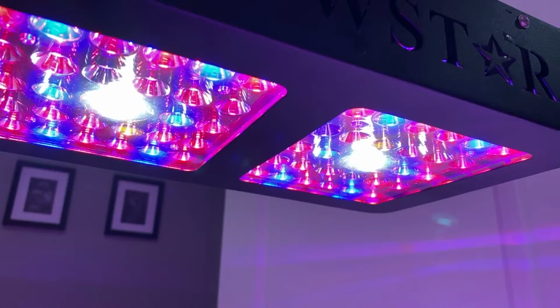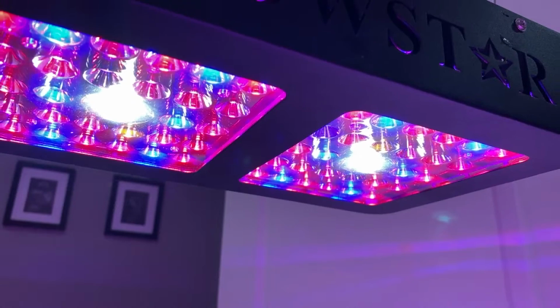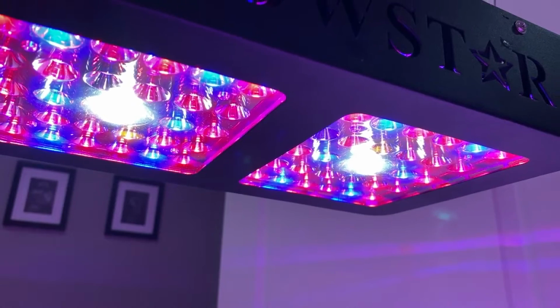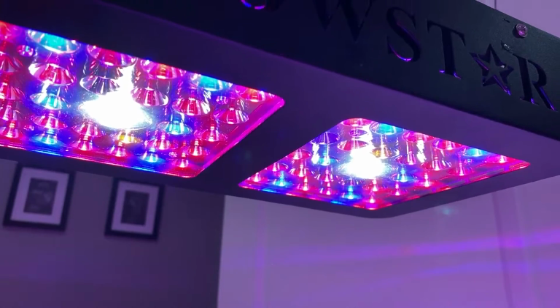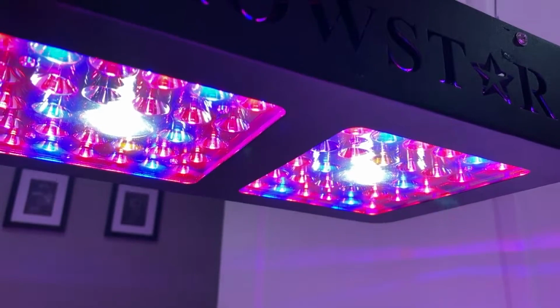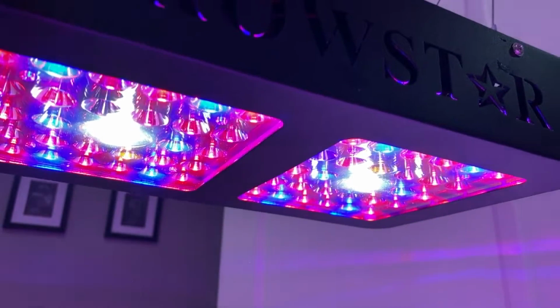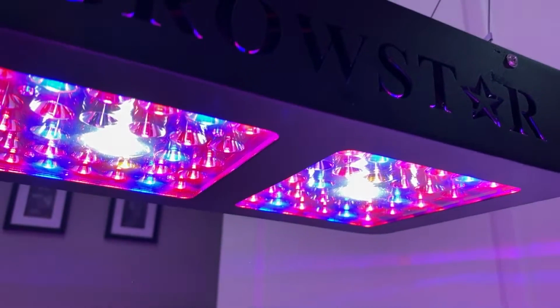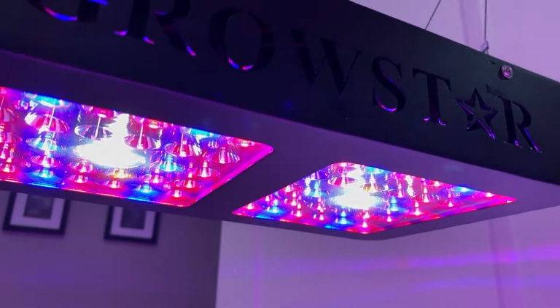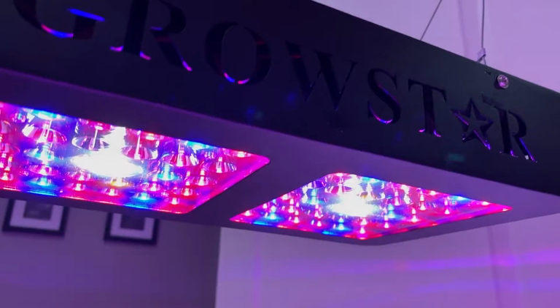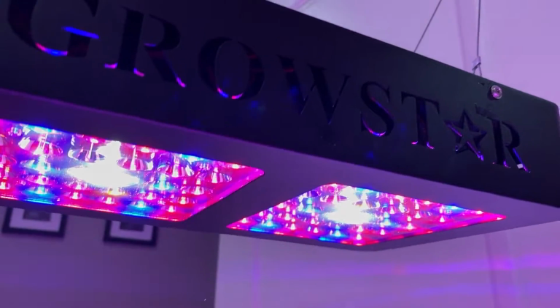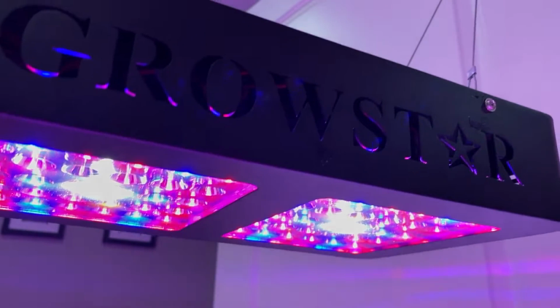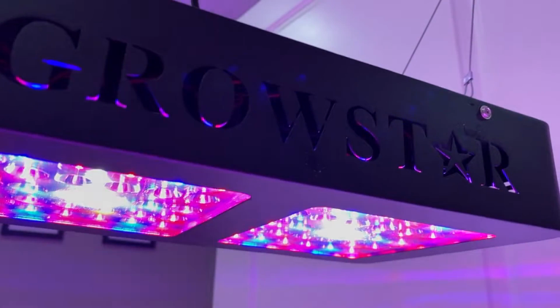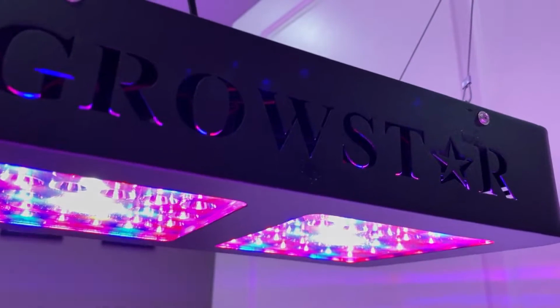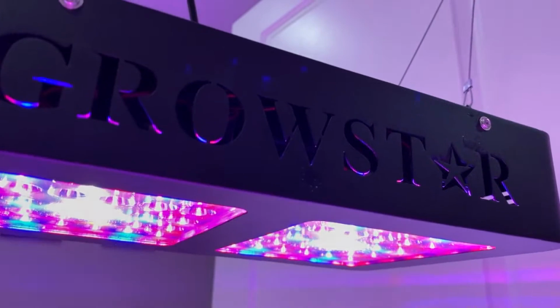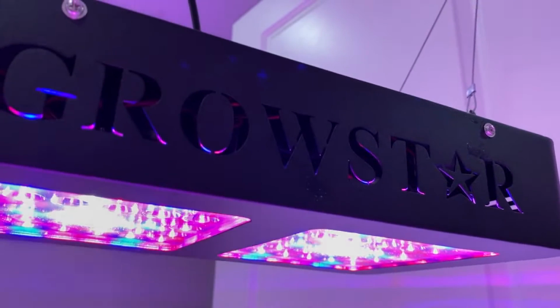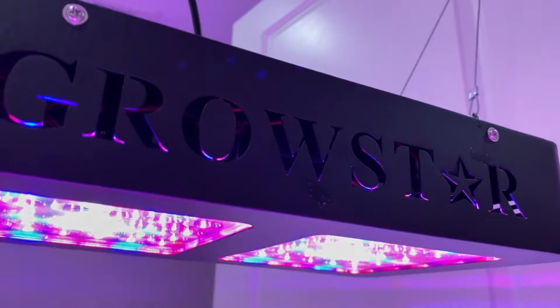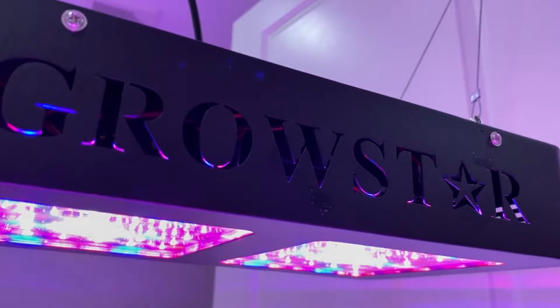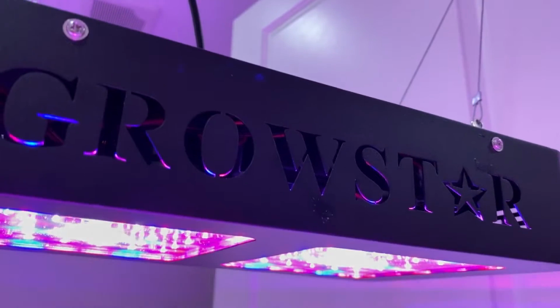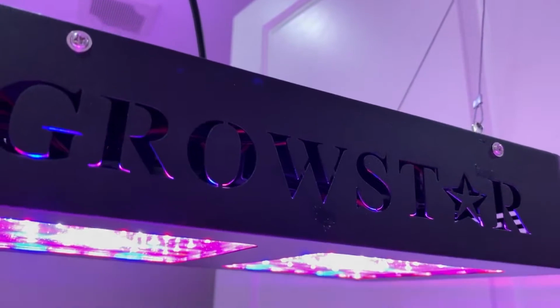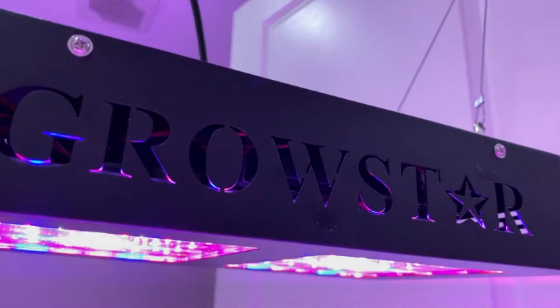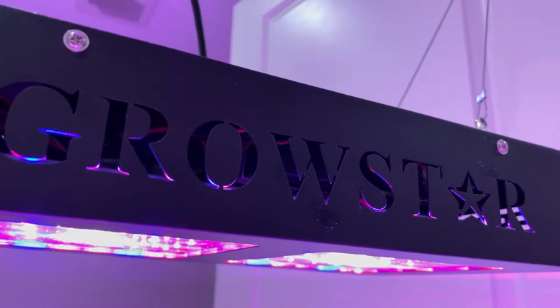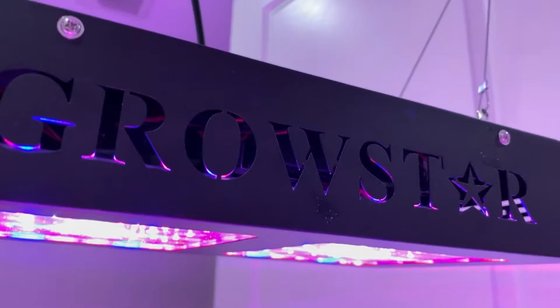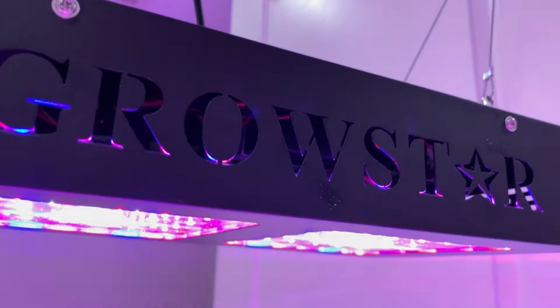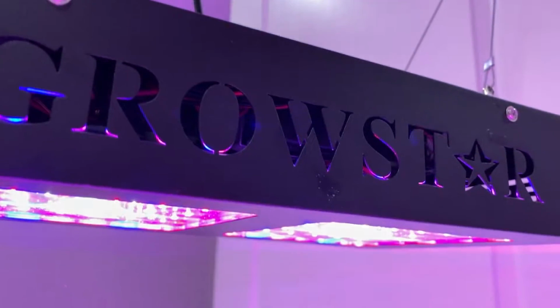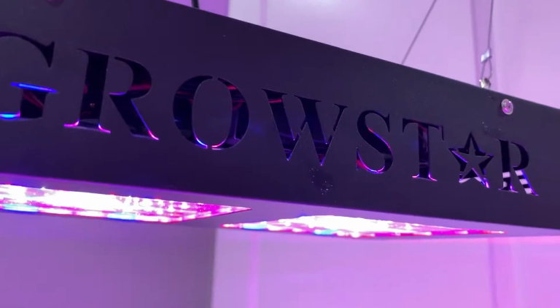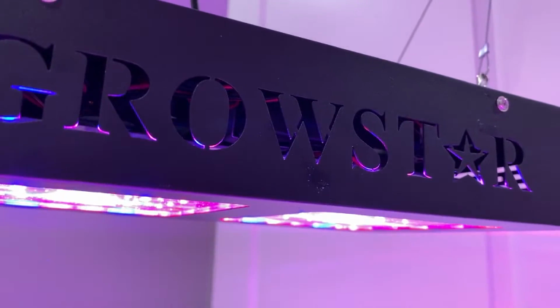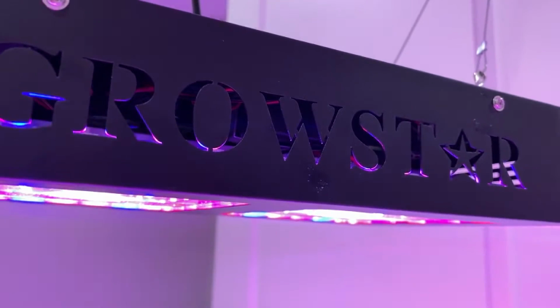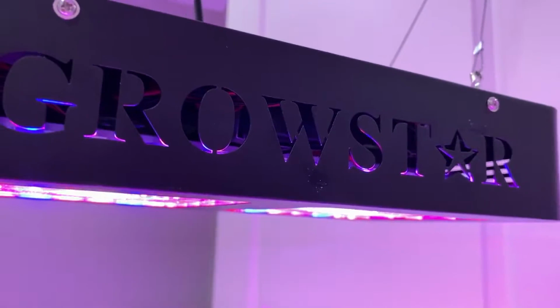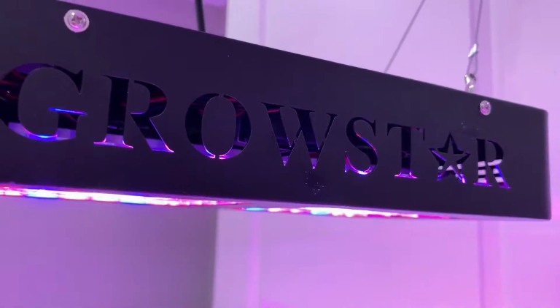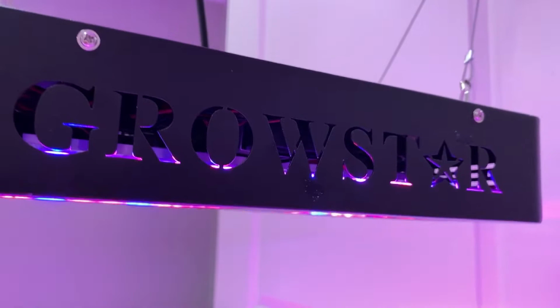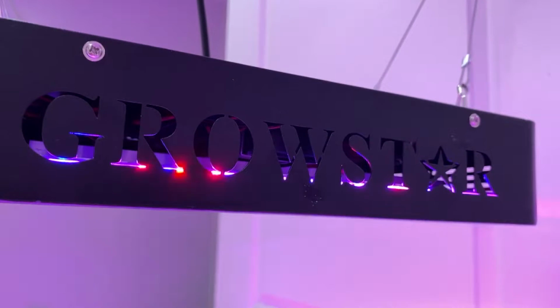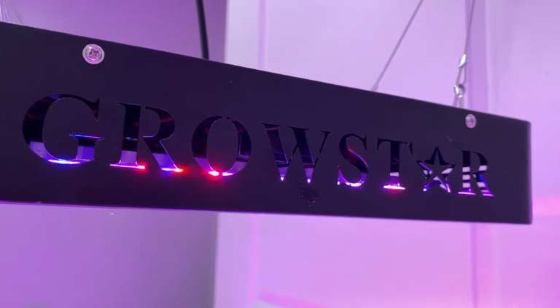Today we will be unboxing and testing the Growstar Cree COB LED grow light.